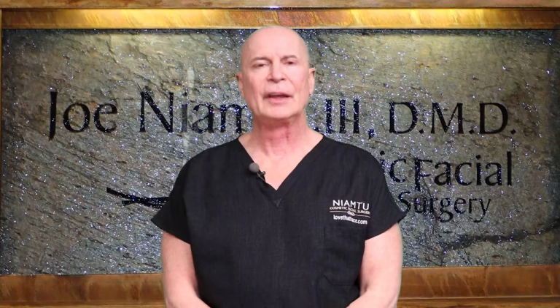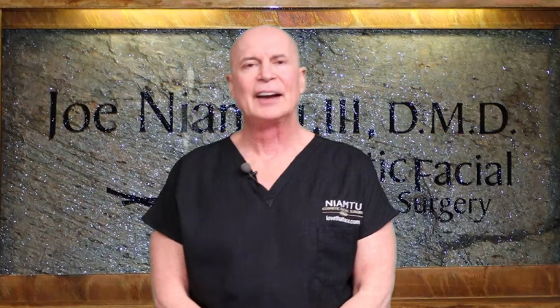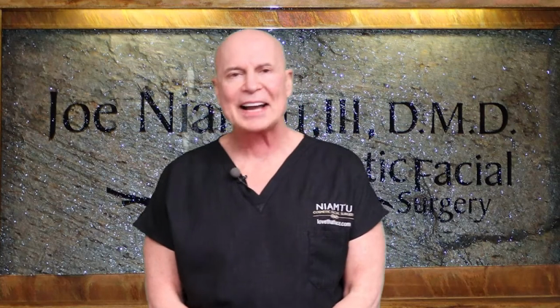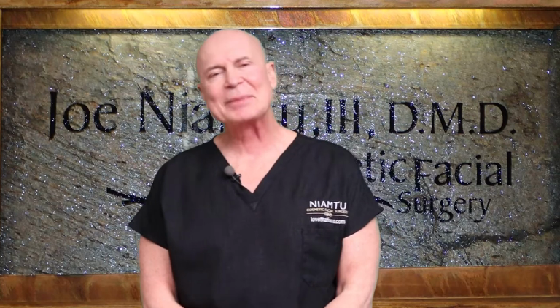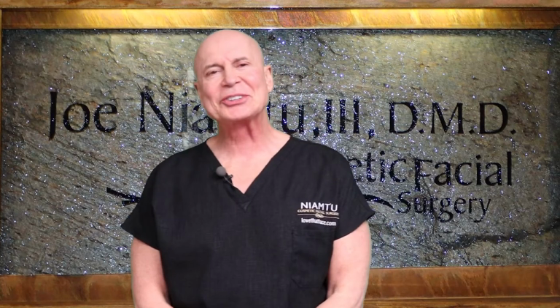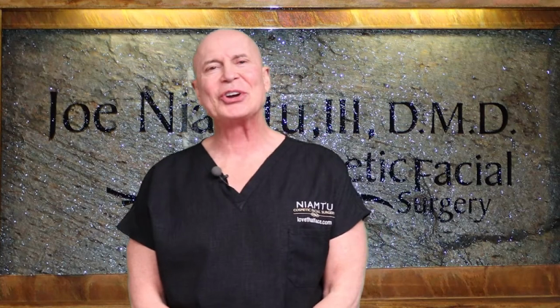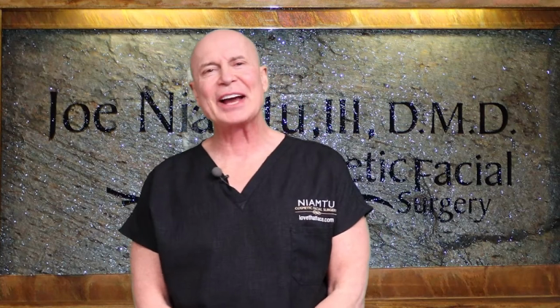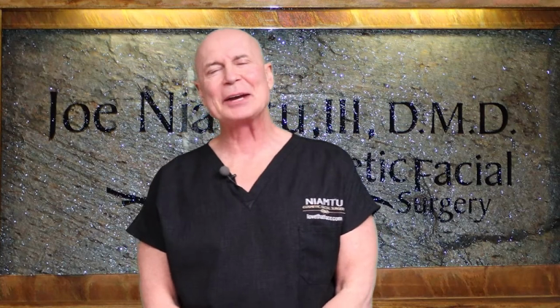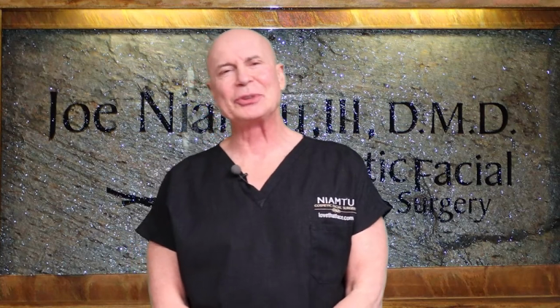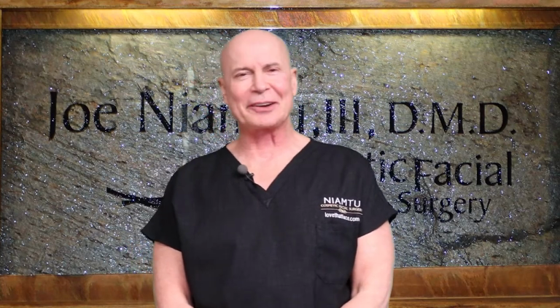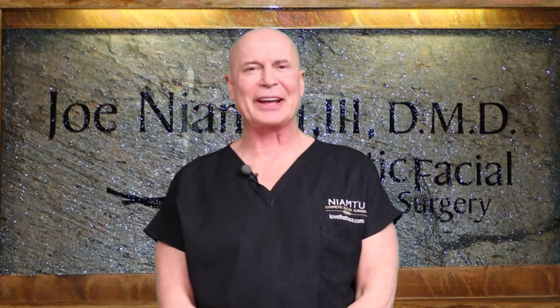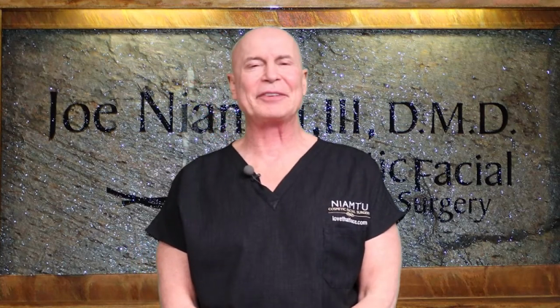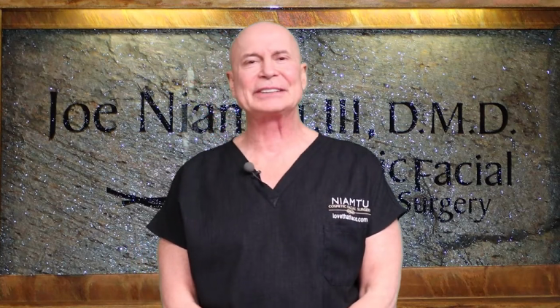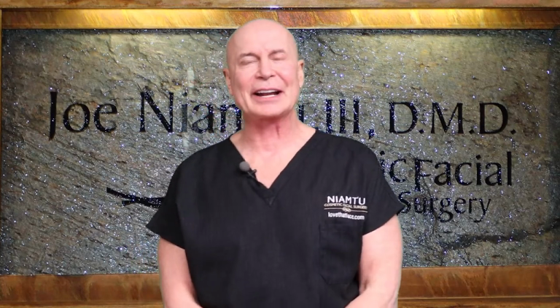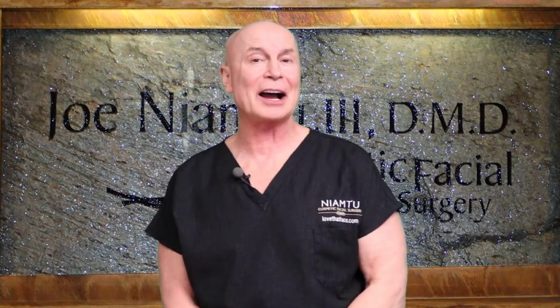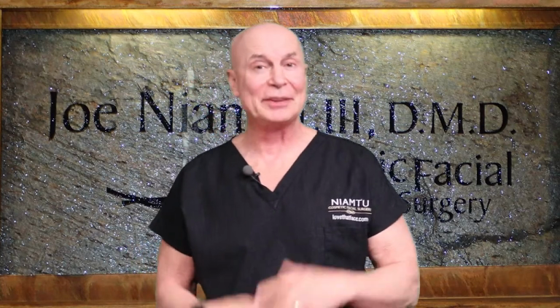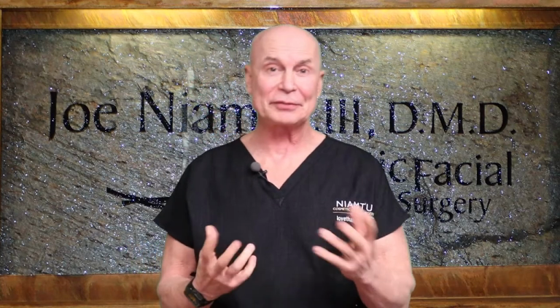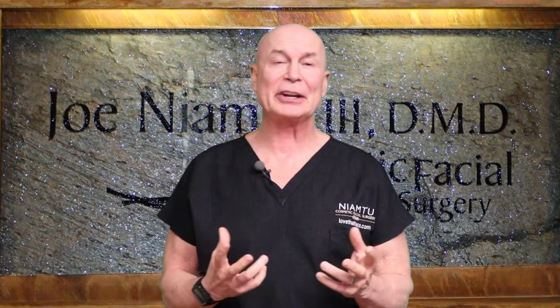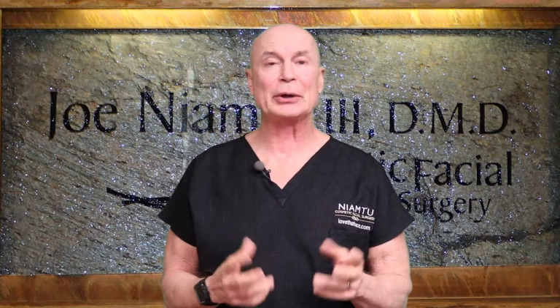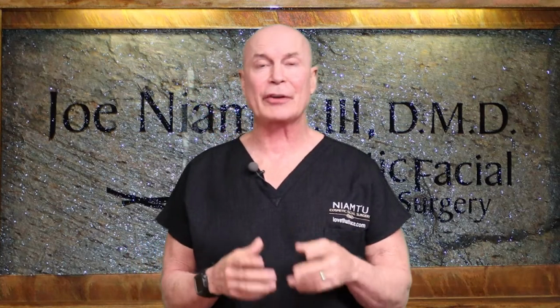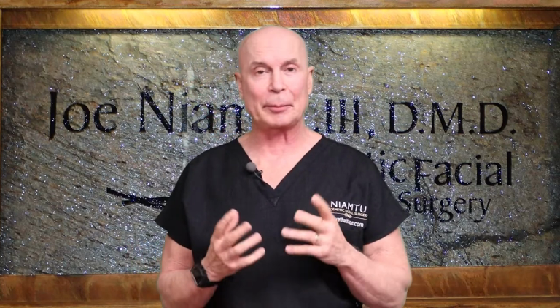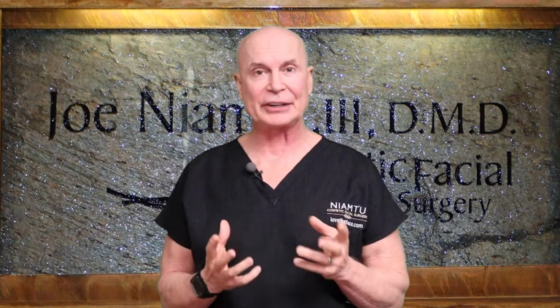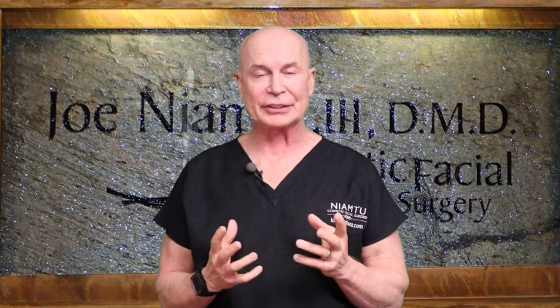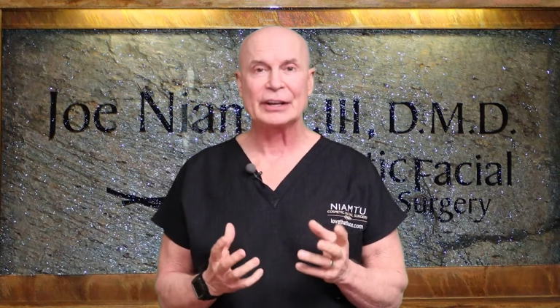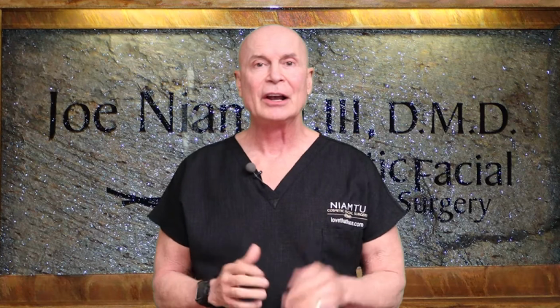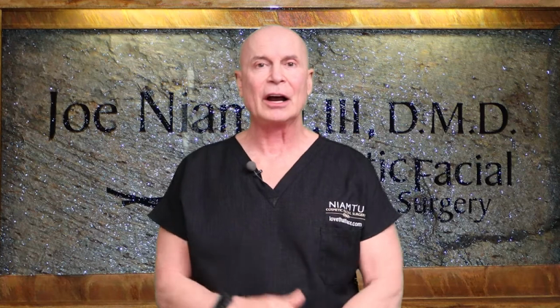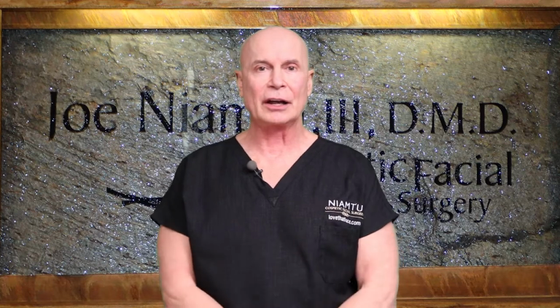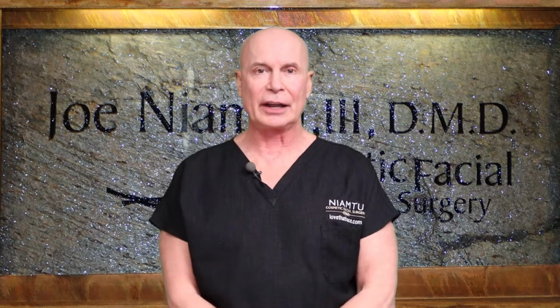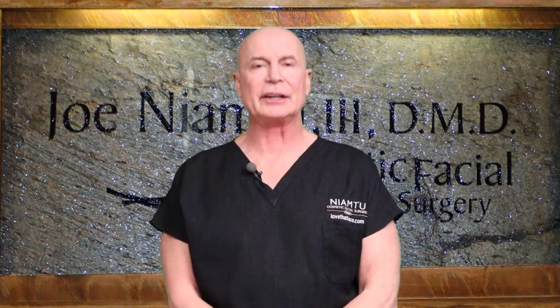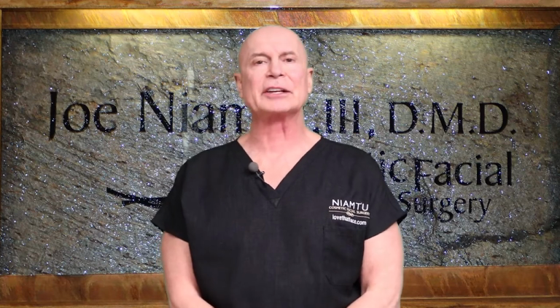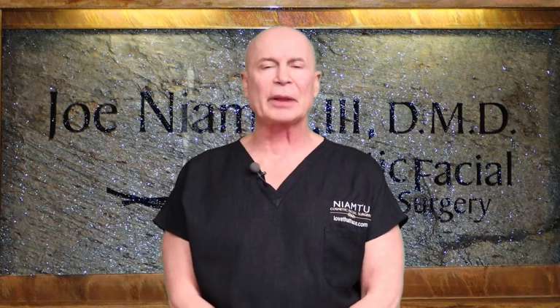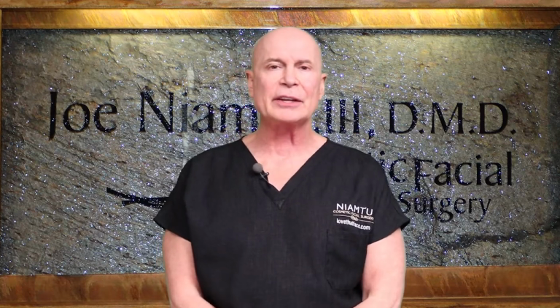Hi, I'm Dr. Joe from lovethatface.com, and this video is for our patients.